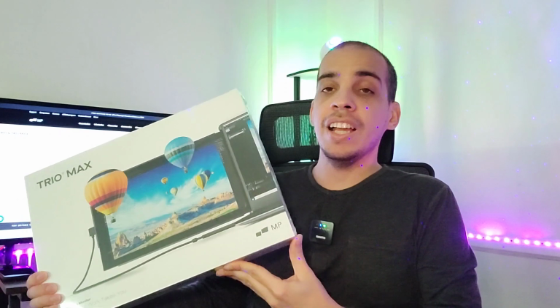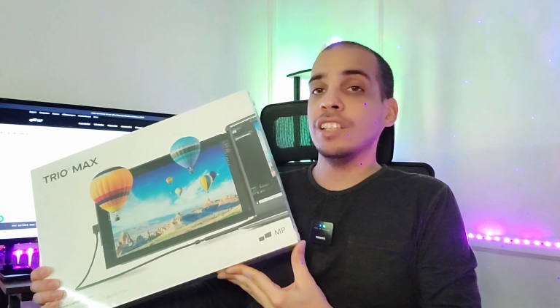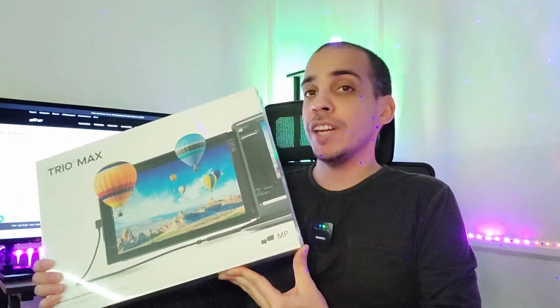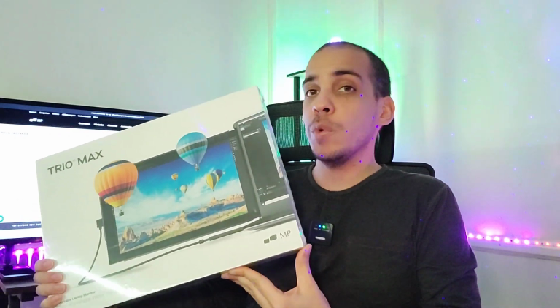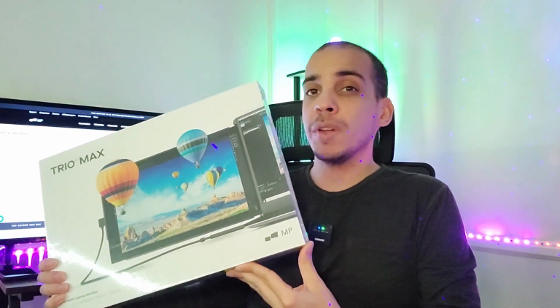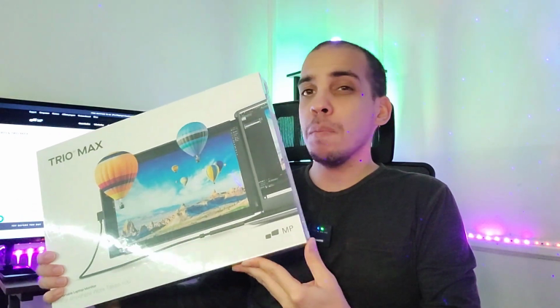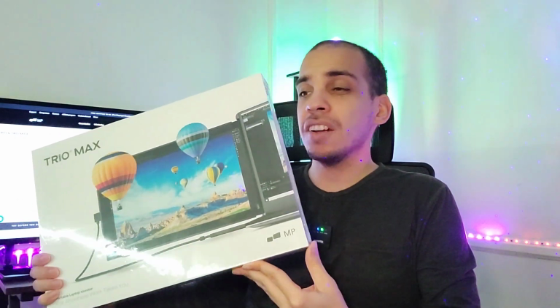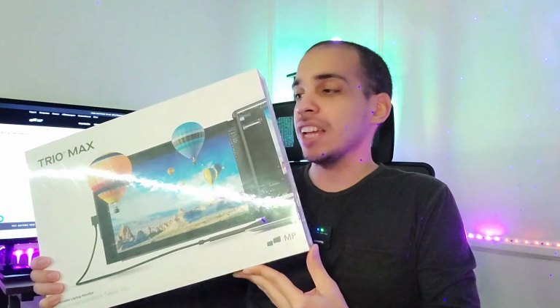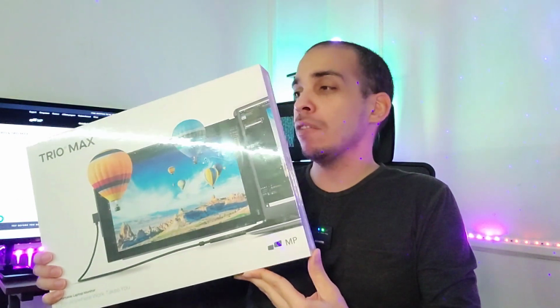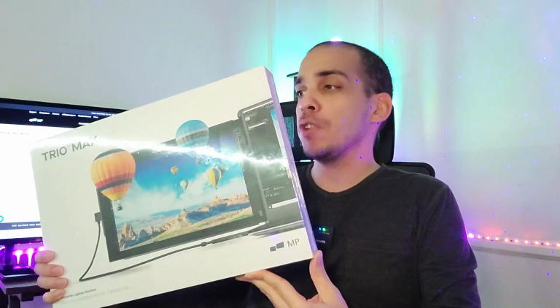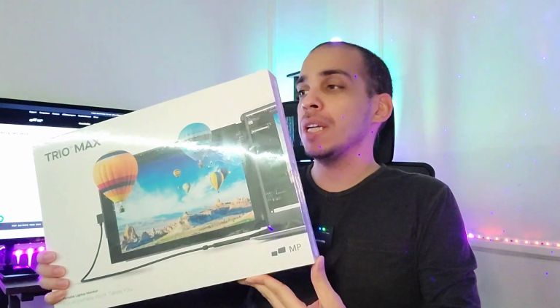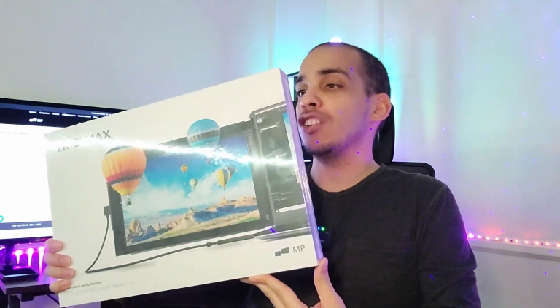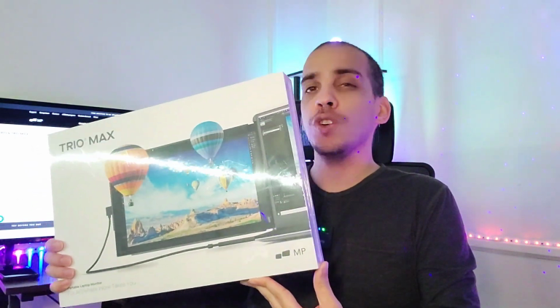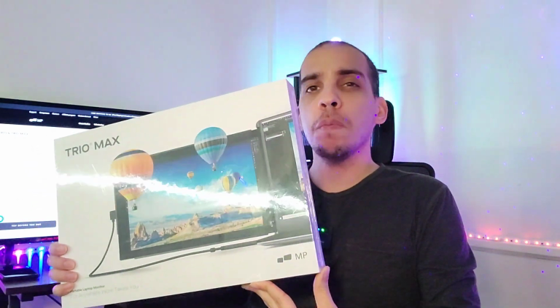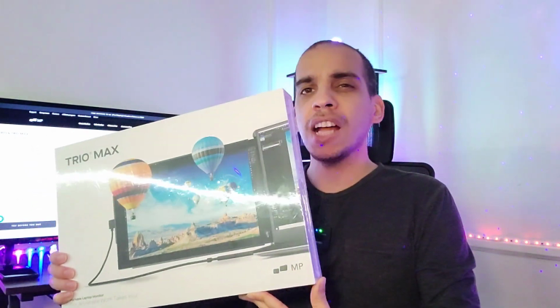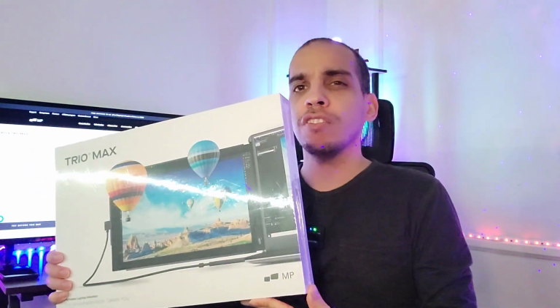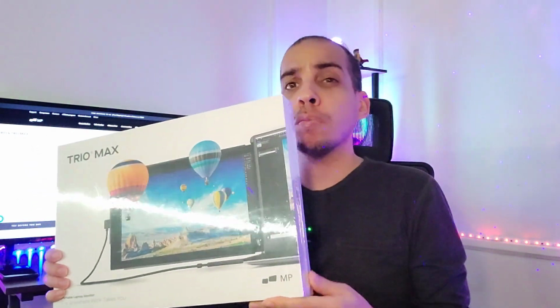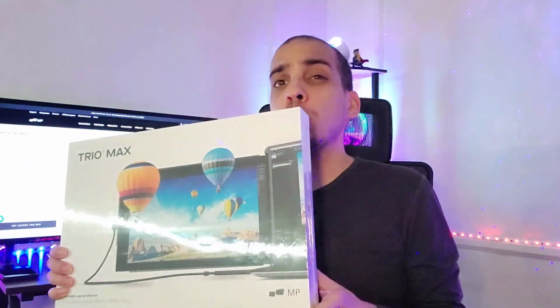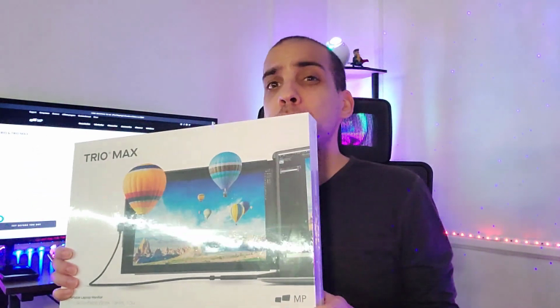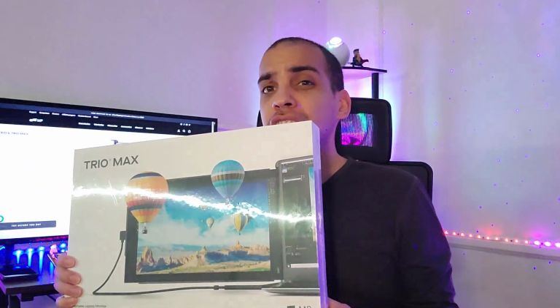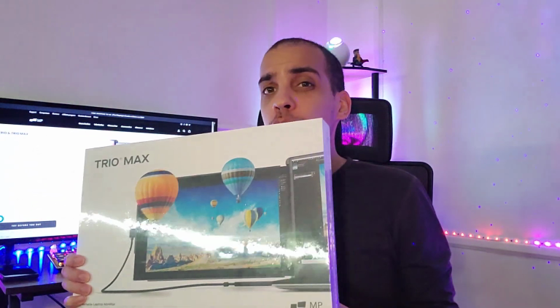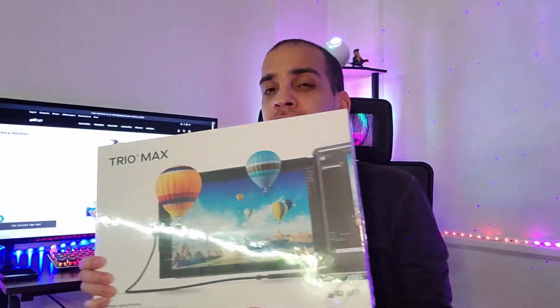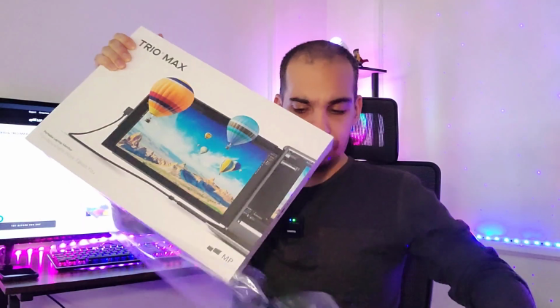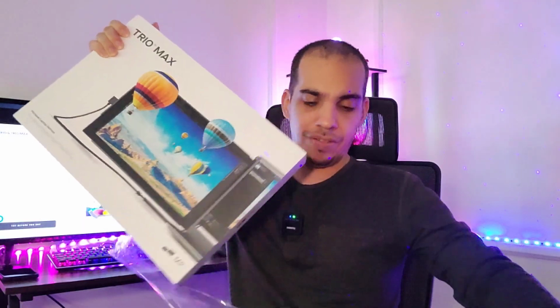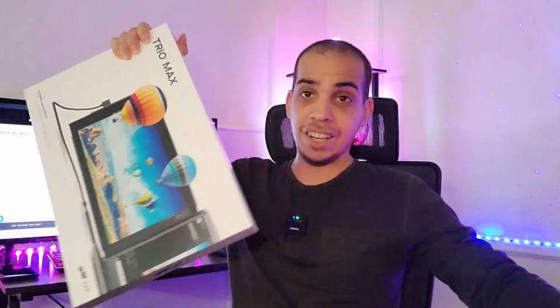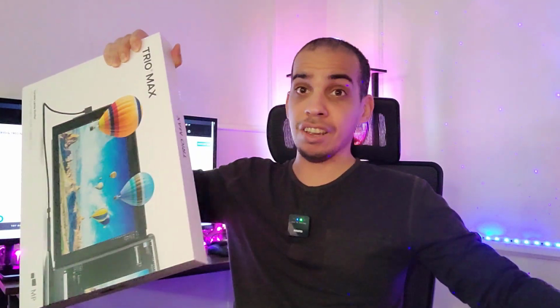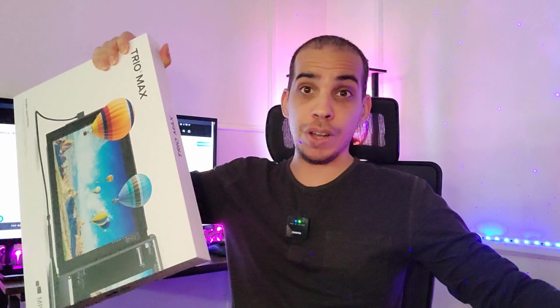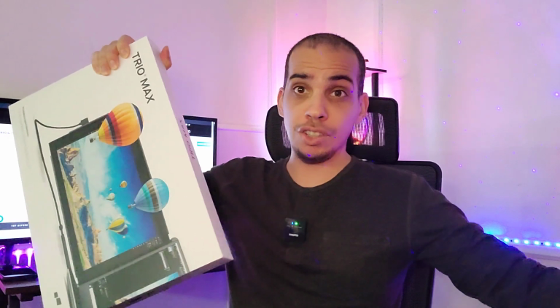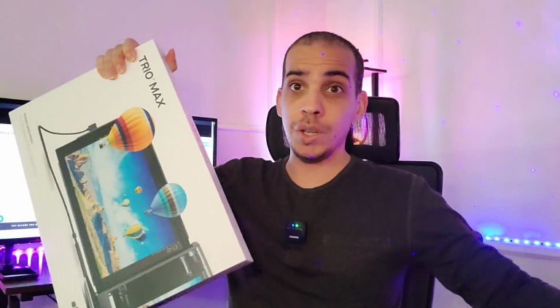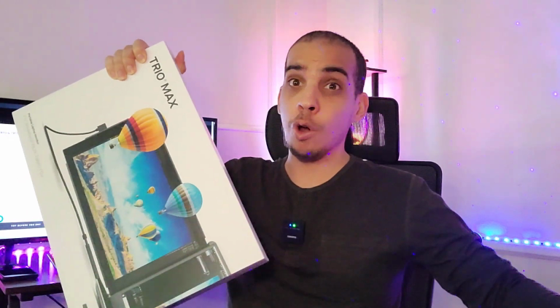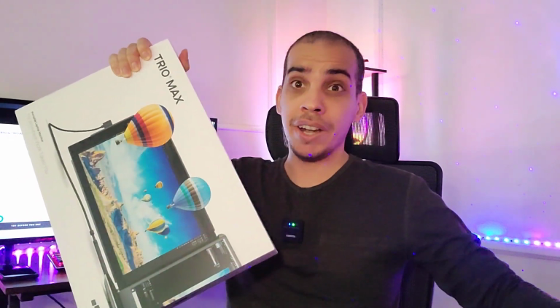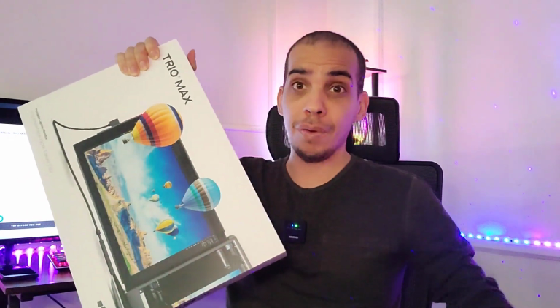In this video we're gonna be unboxing and reviewing the Trio Max from Mobile Pixels. Let's get right into it and open it up.